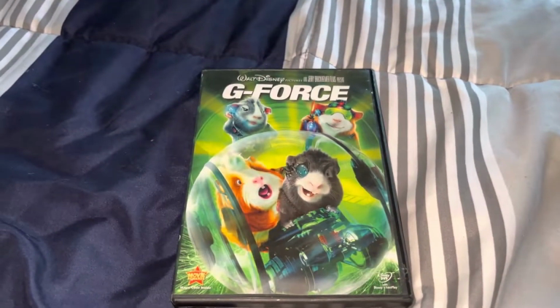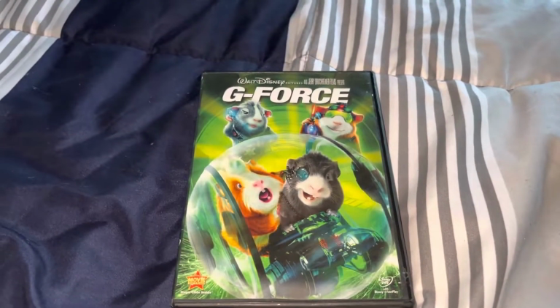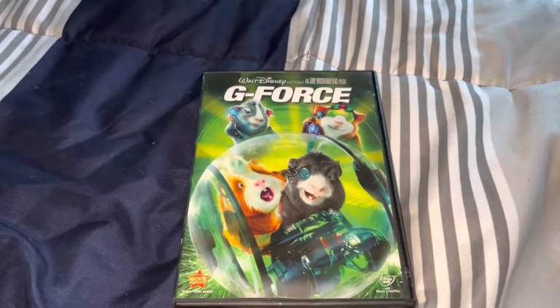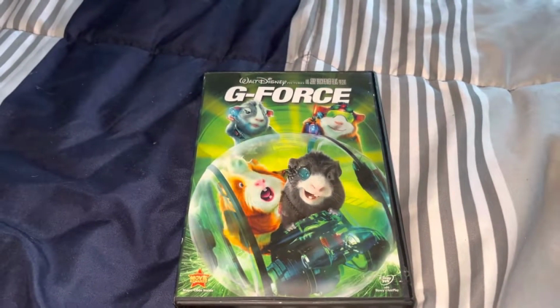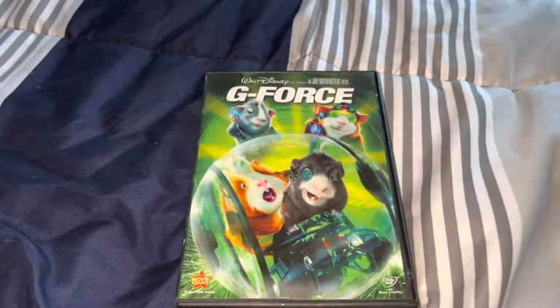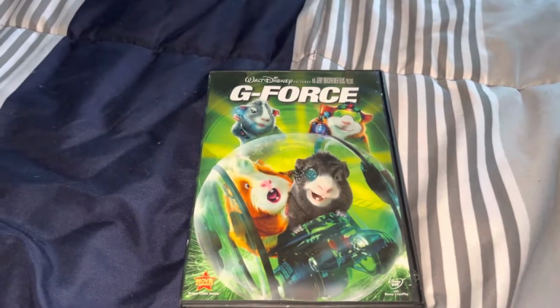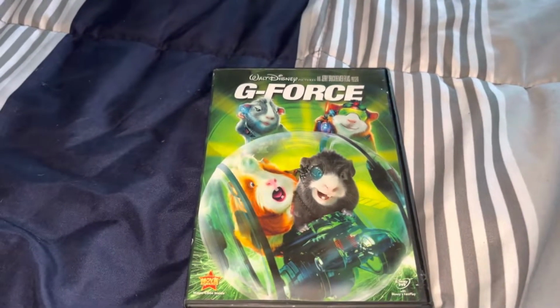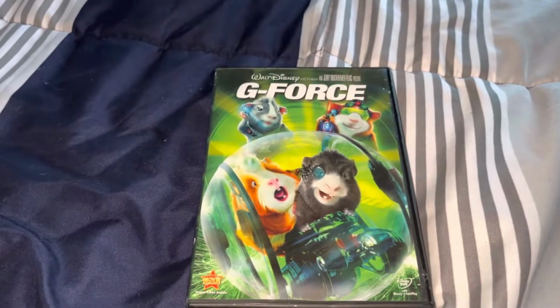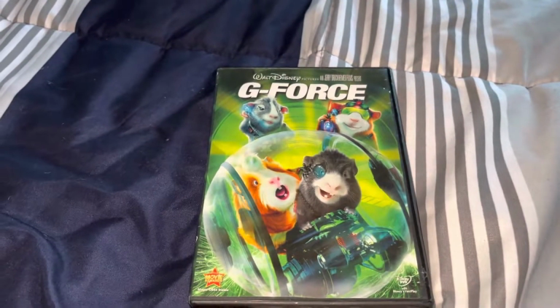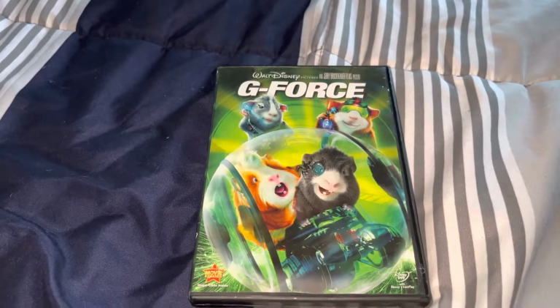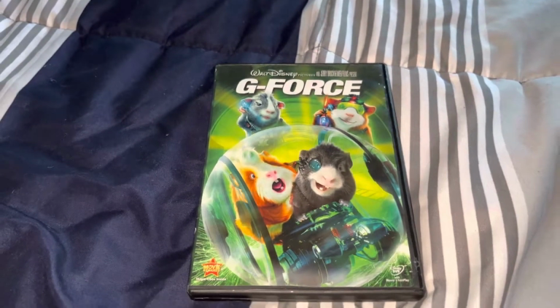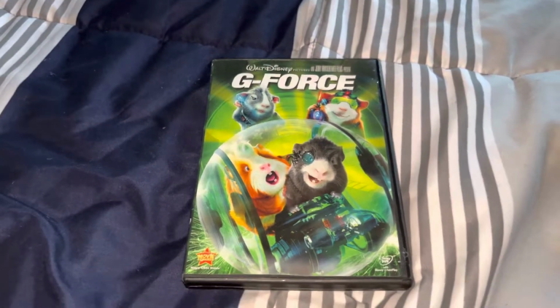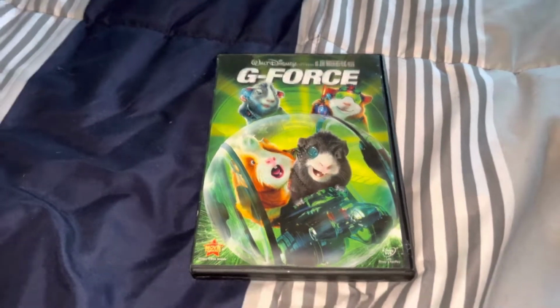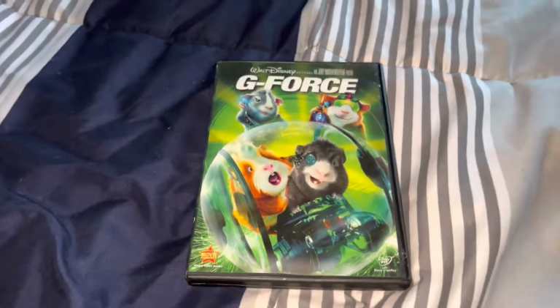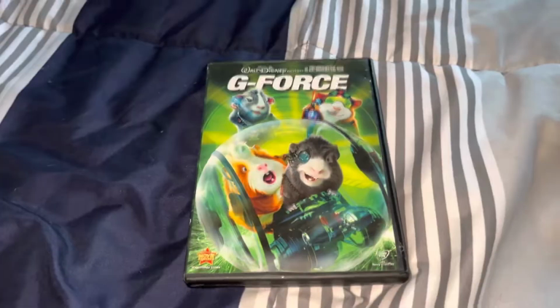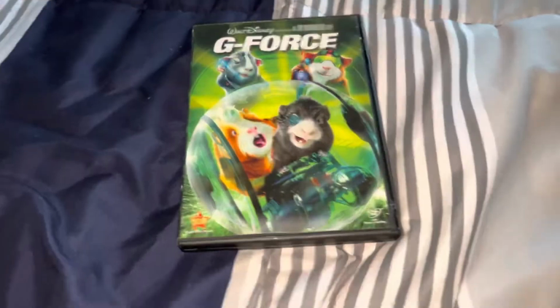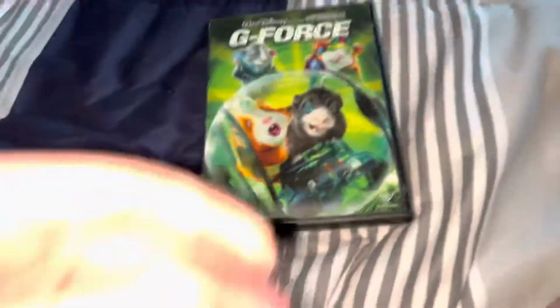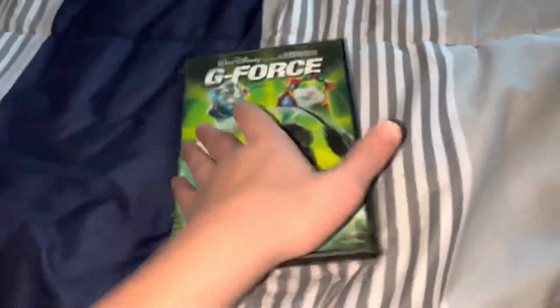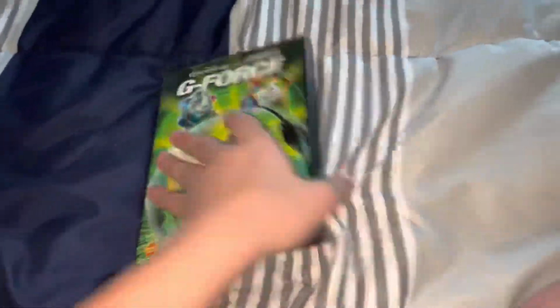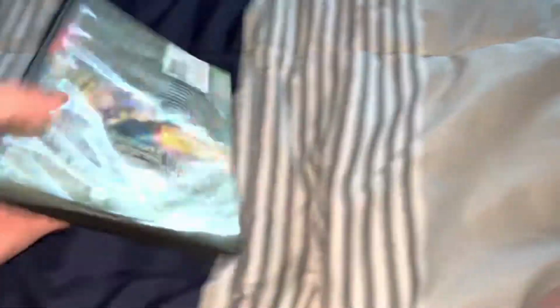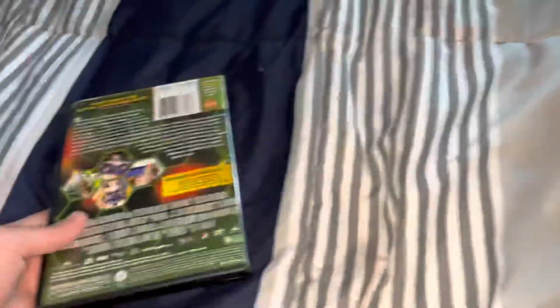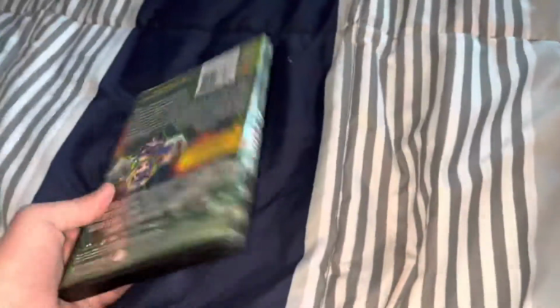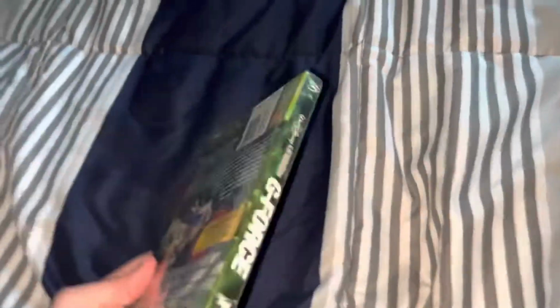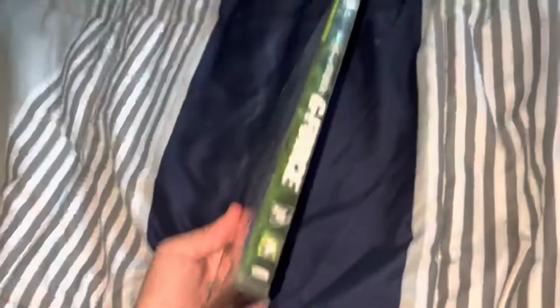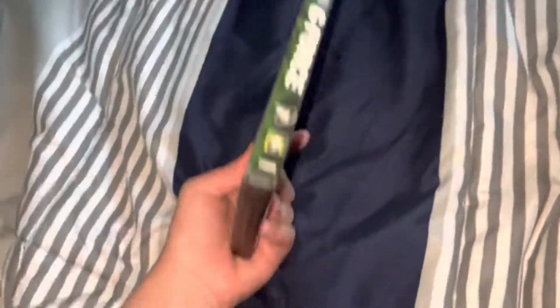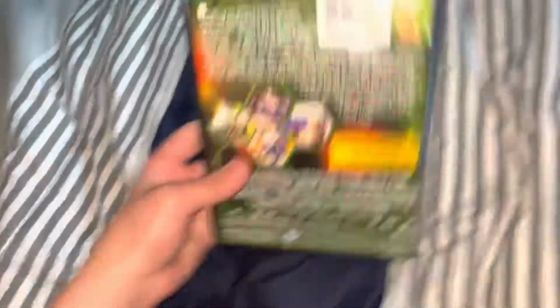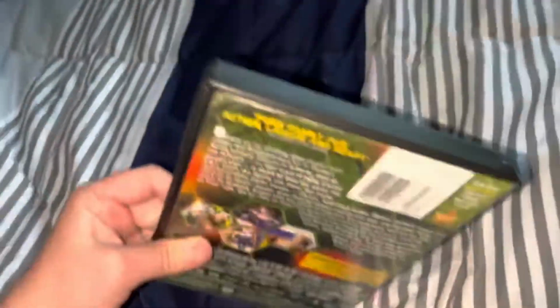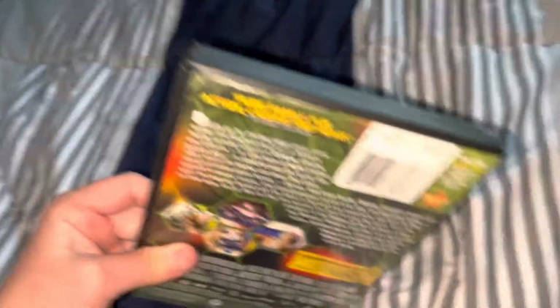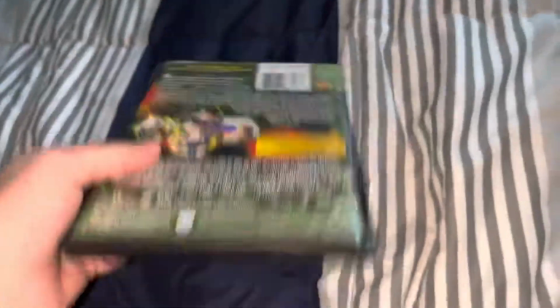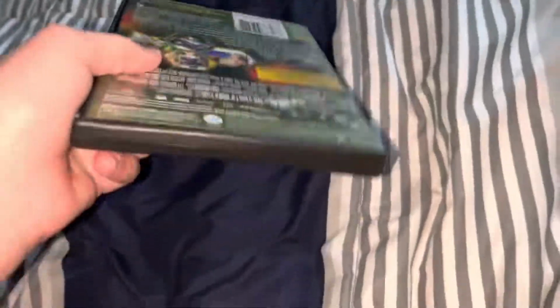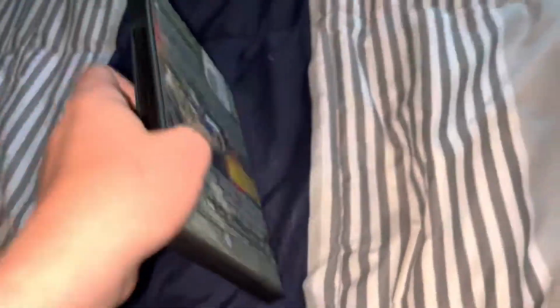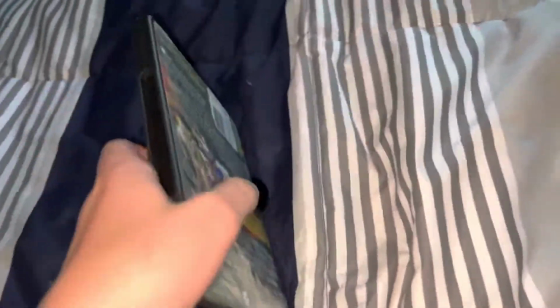So here we have Walt Disney Pictures G-Force in the front, the back, the spine, top, bottom, and the opening.